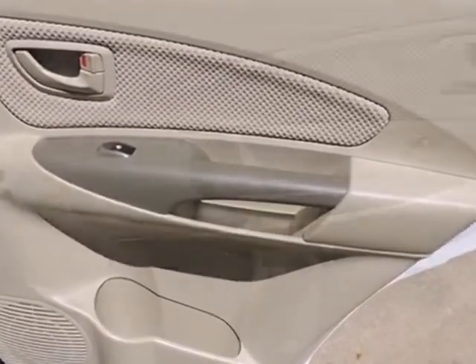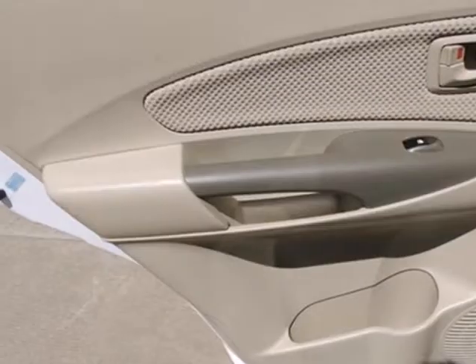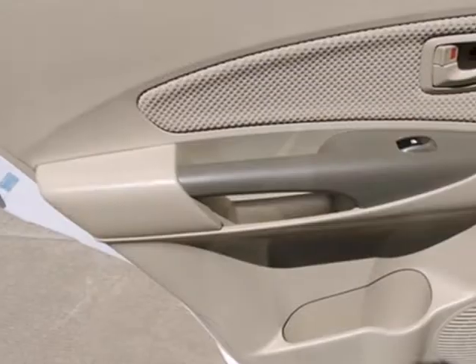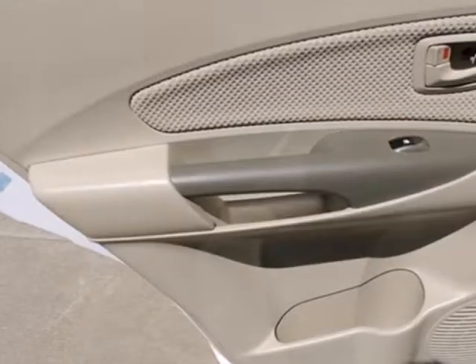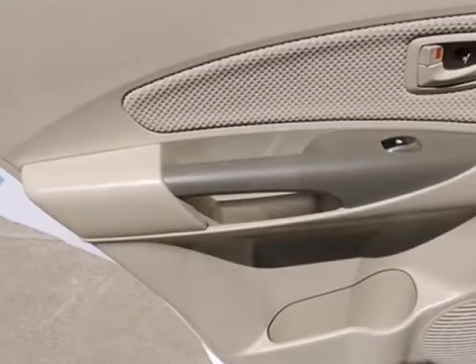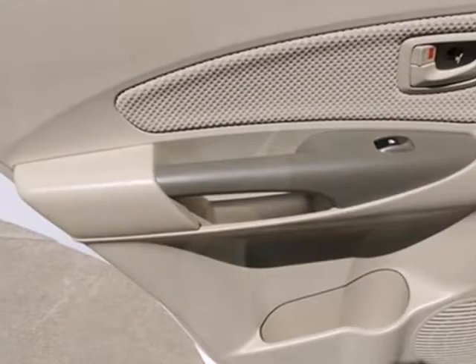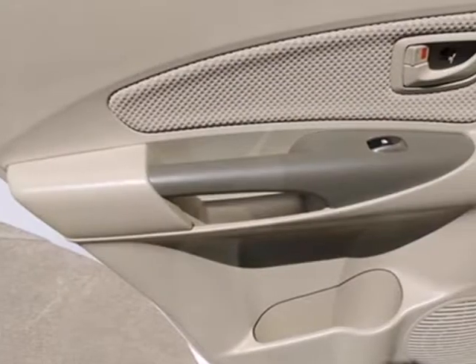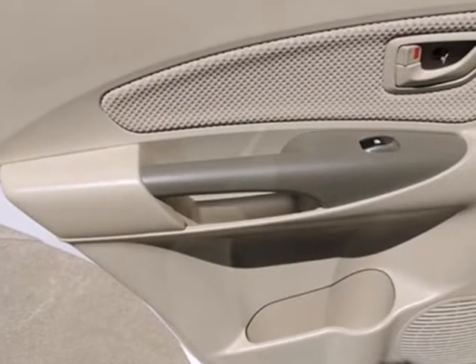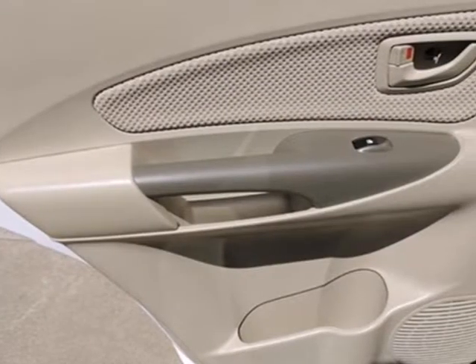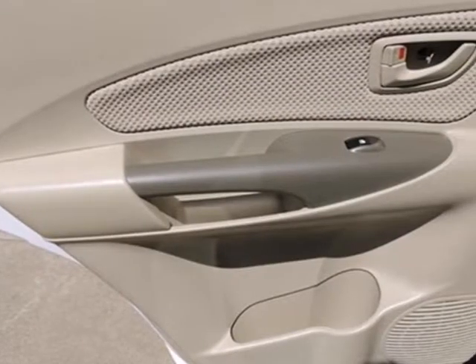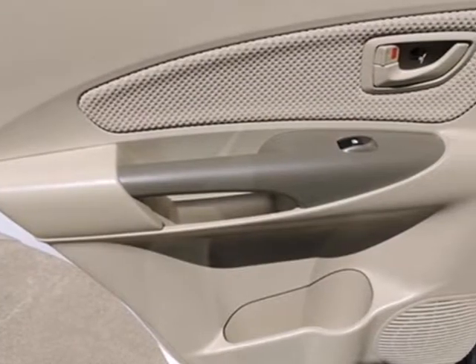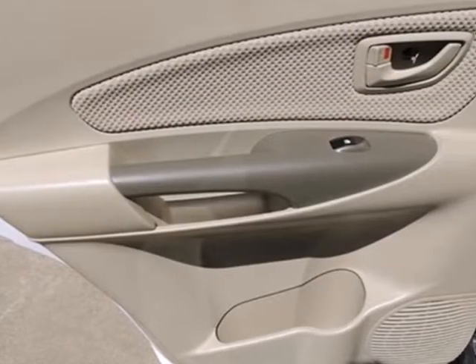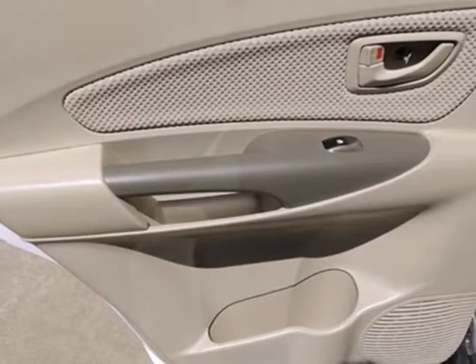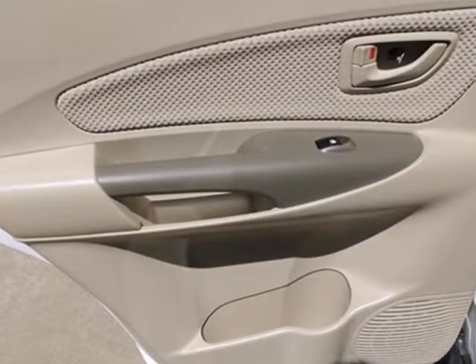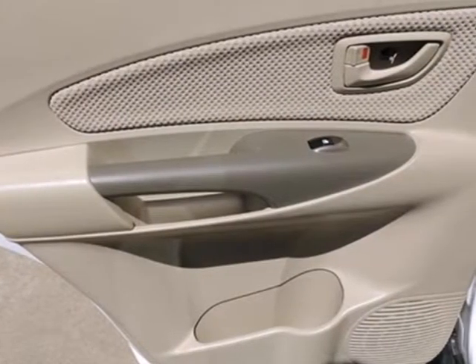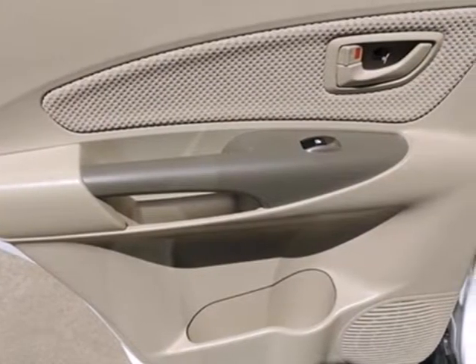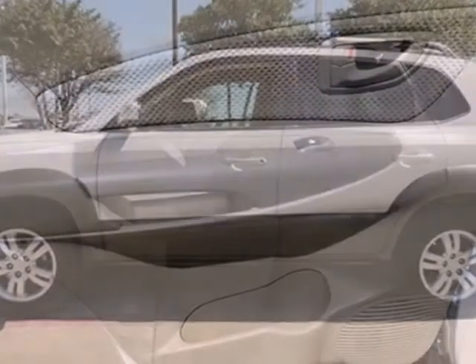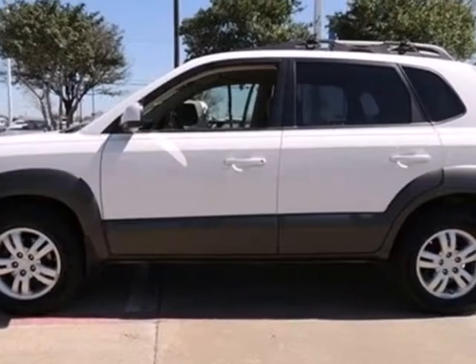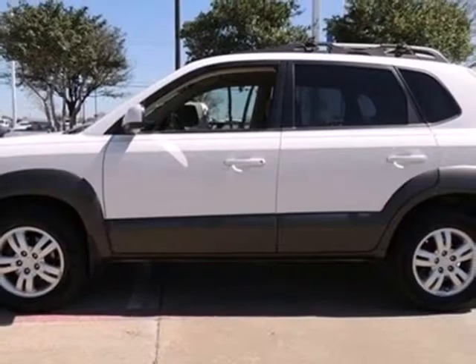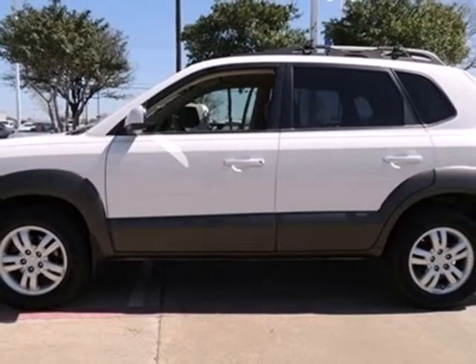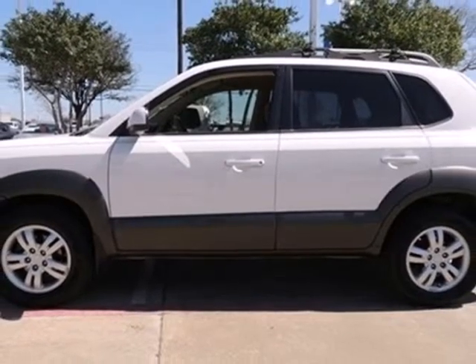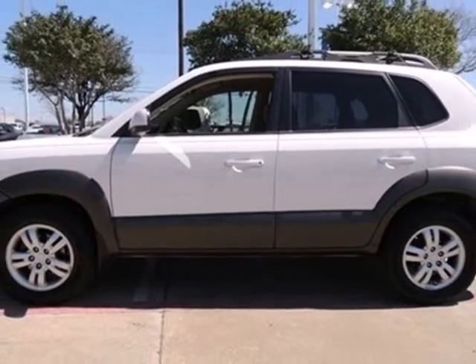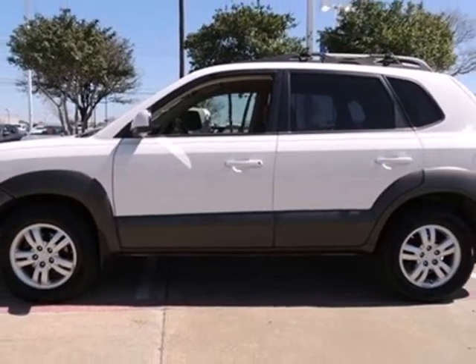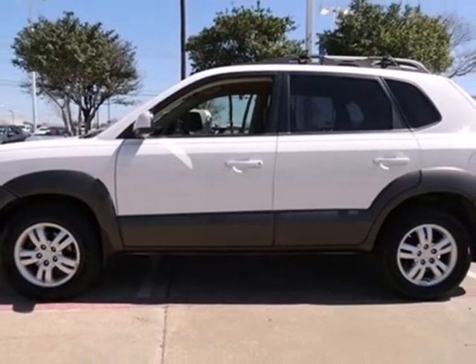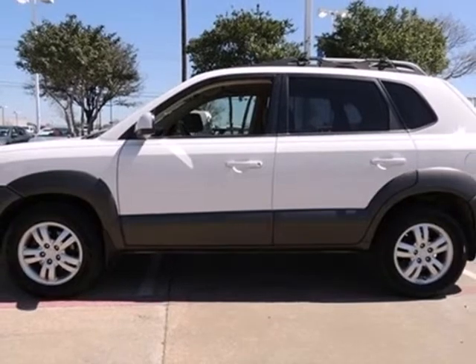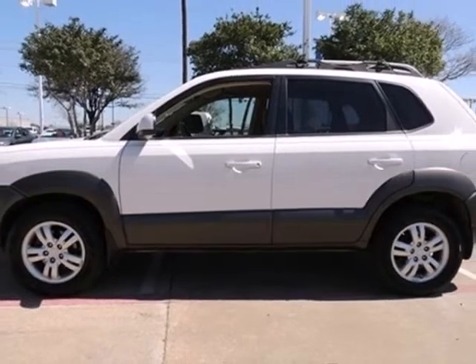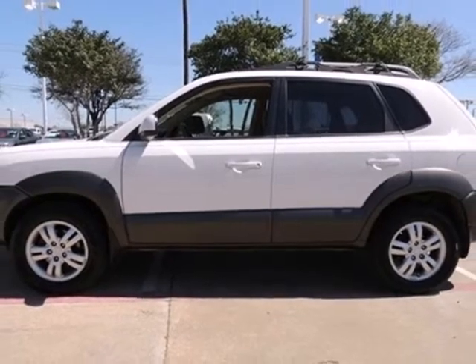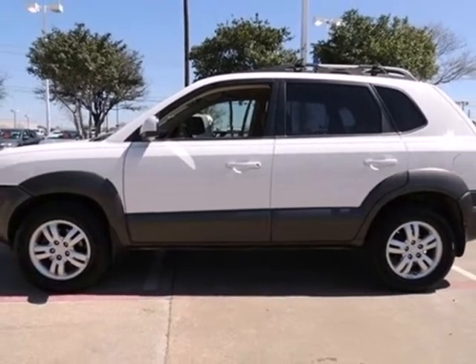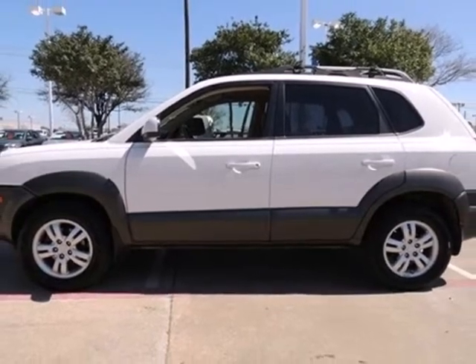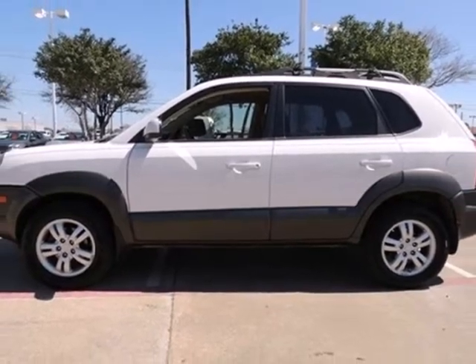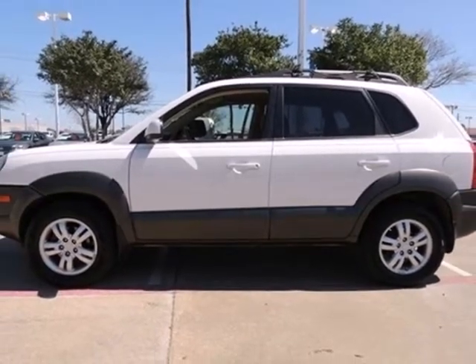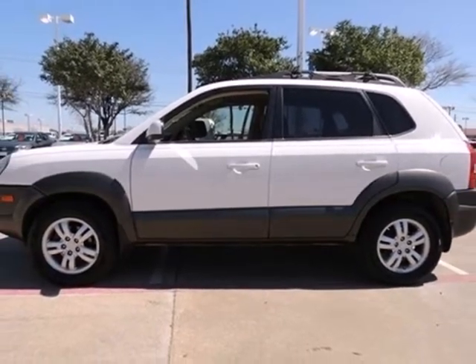The acclaimed Tucson has a spacious interior with multiple configurations for maximum versatility for both passengers and cargo.